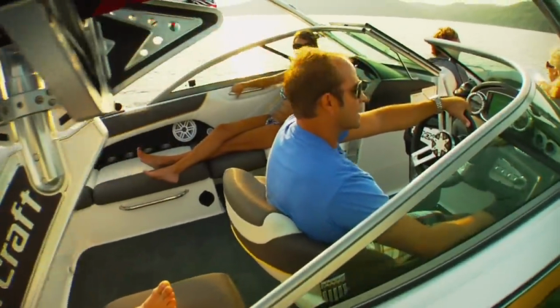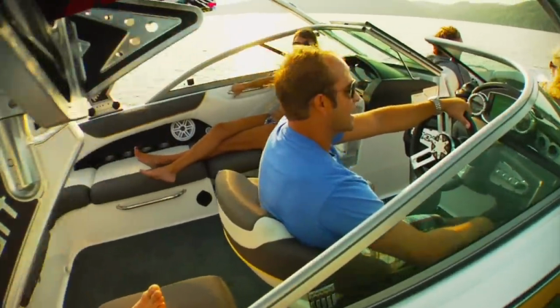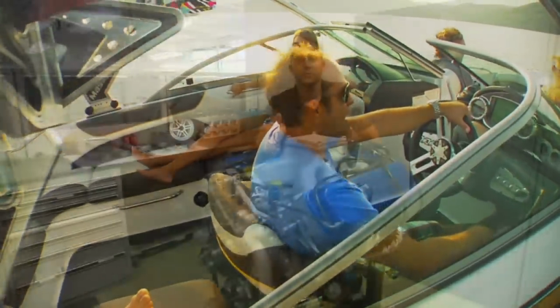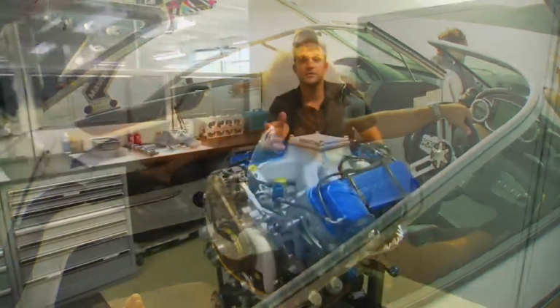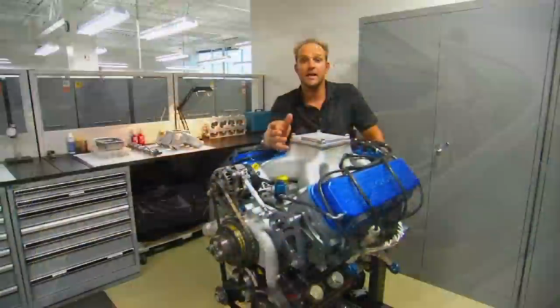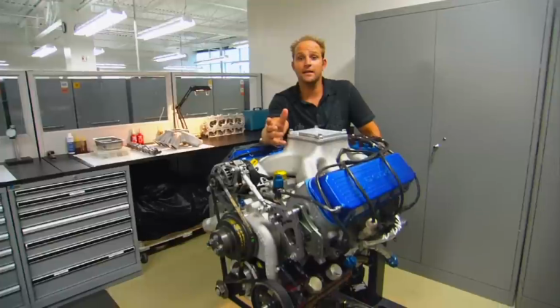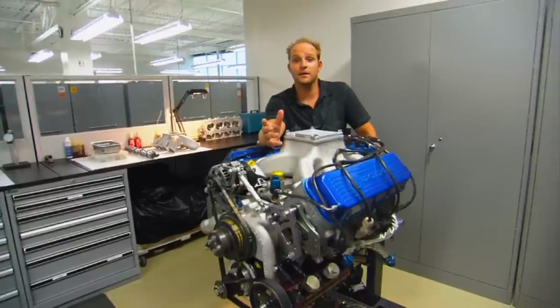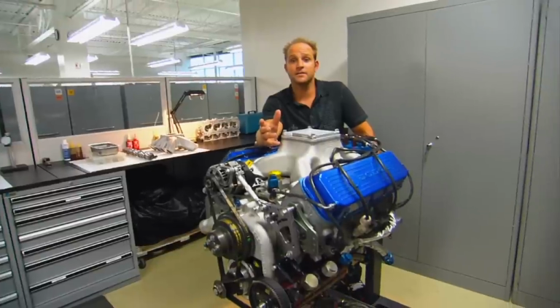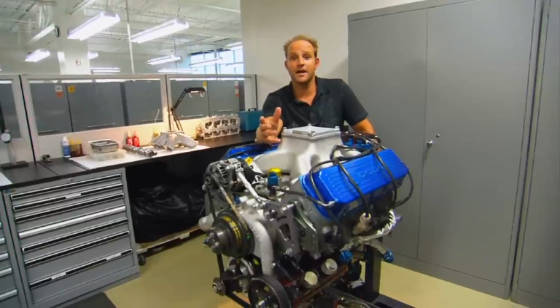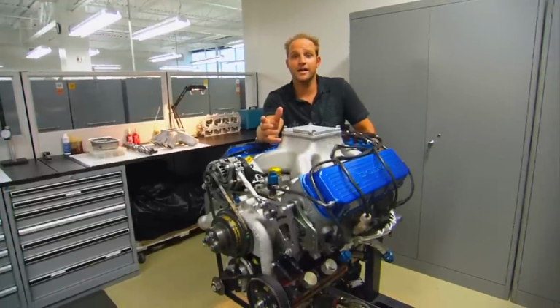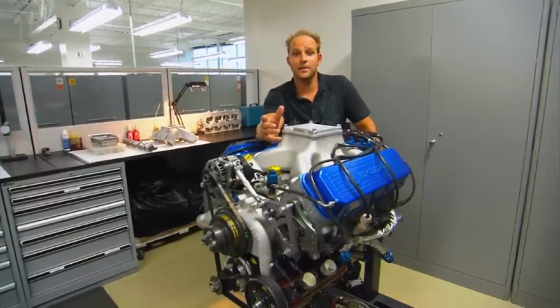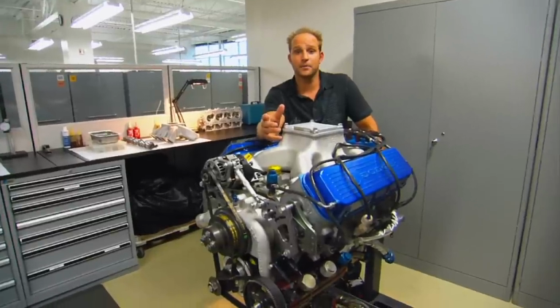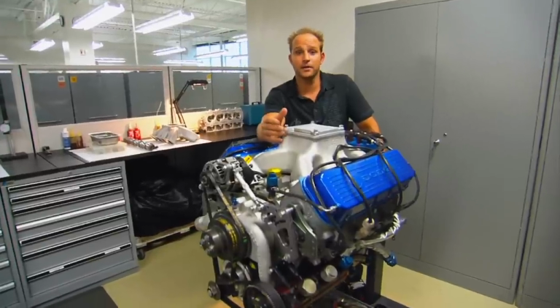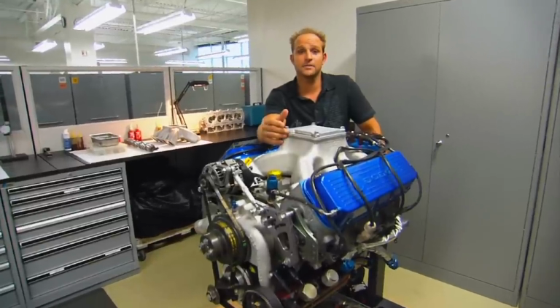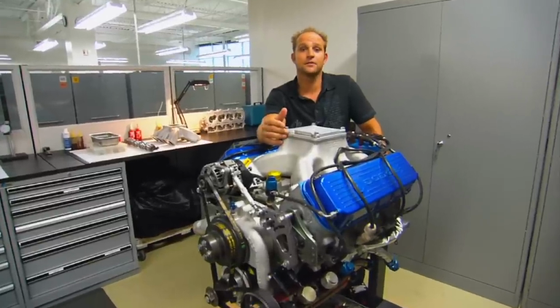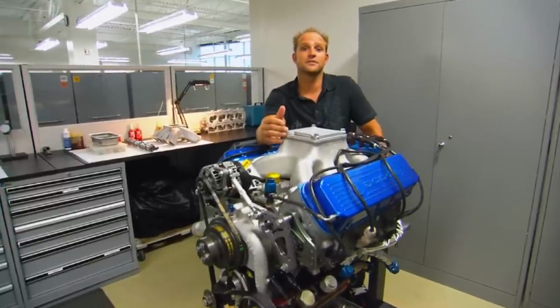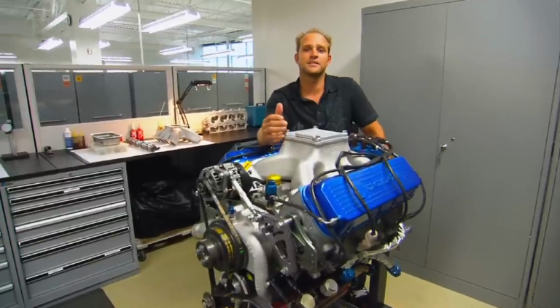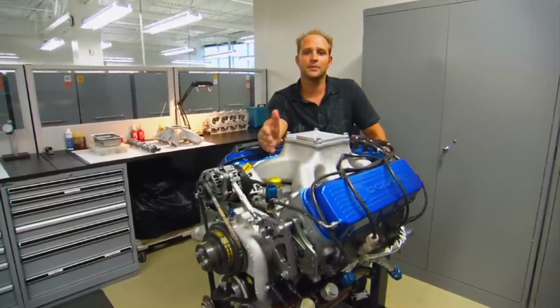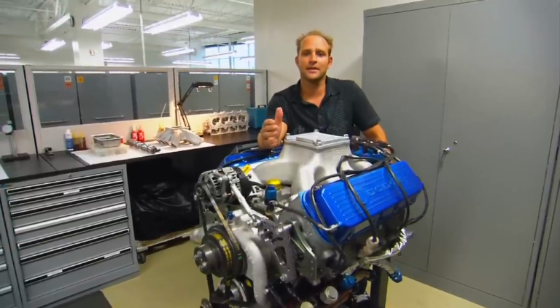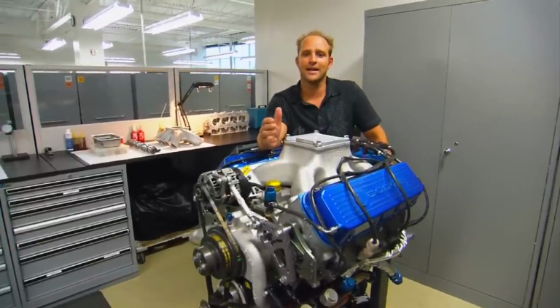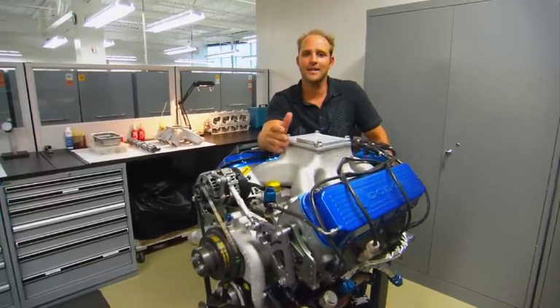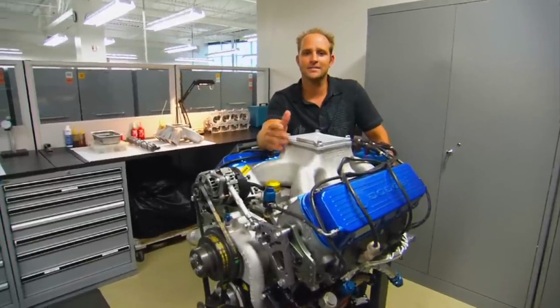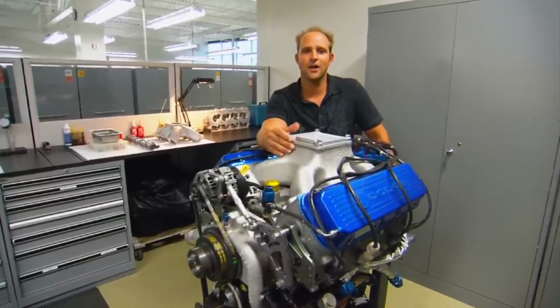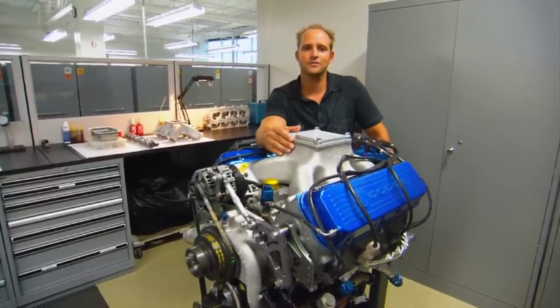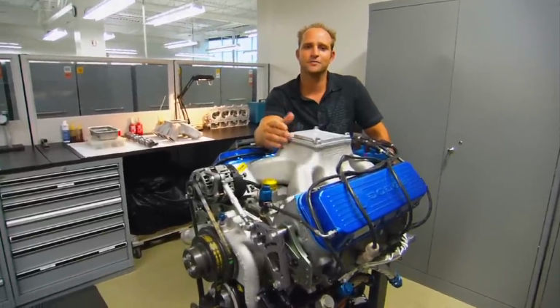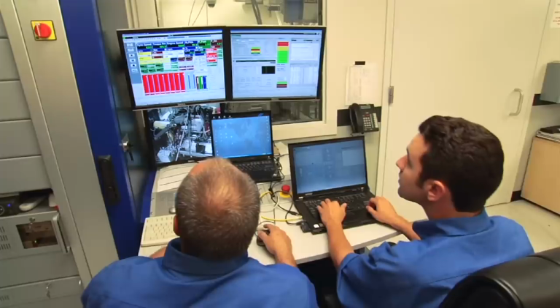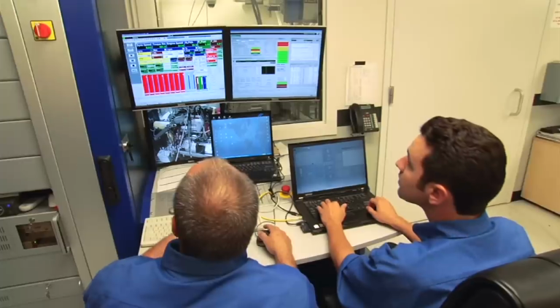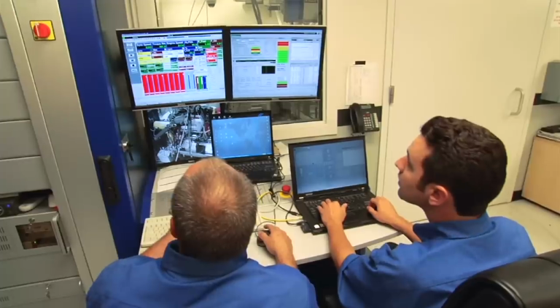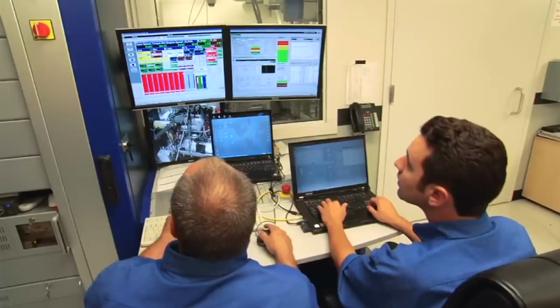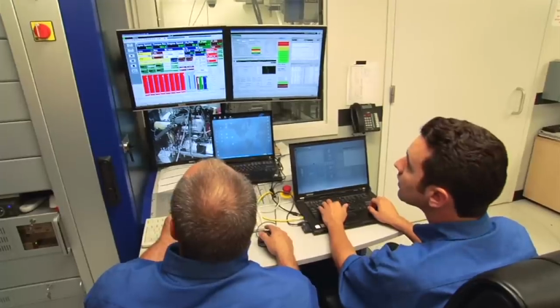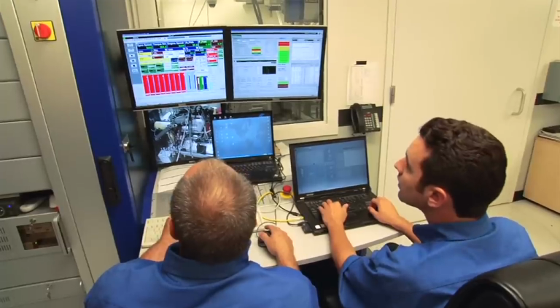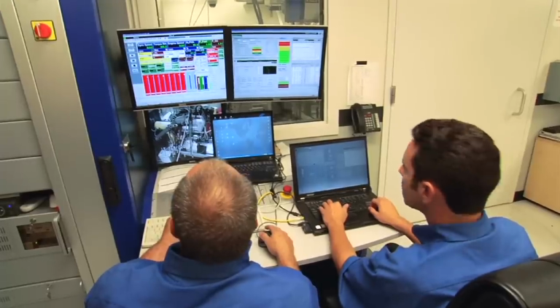From their state-of-the-art design capabilities to their seemingly endless hours of testing and validation, Ilmore comes second to none when it comes to R&D.